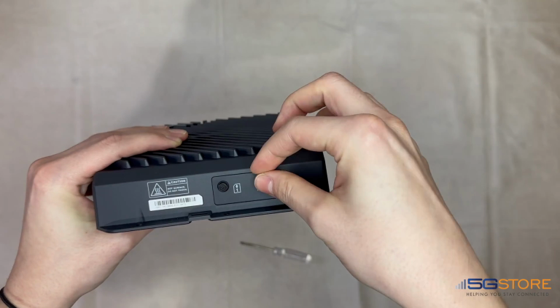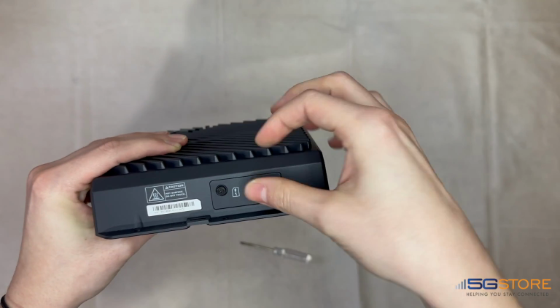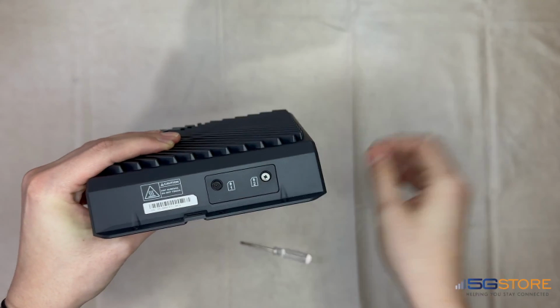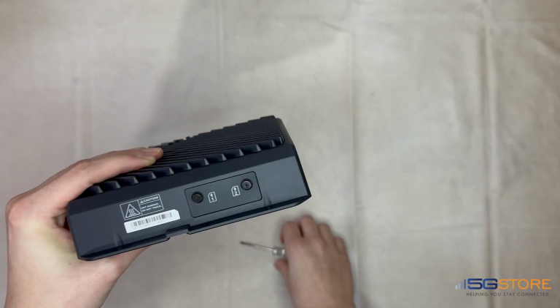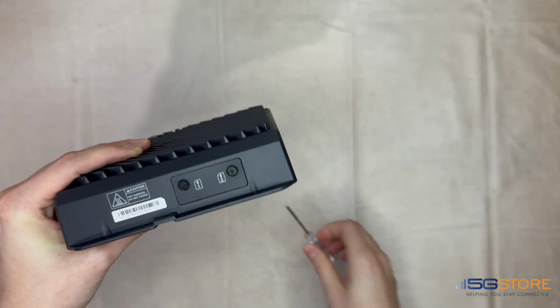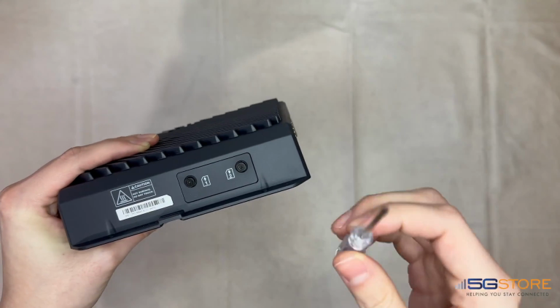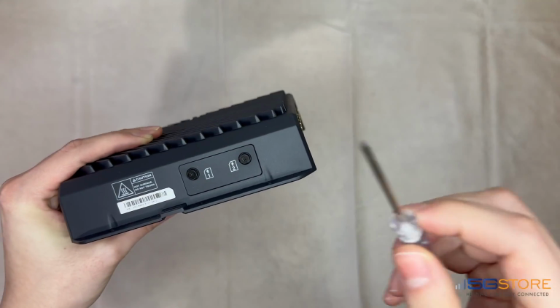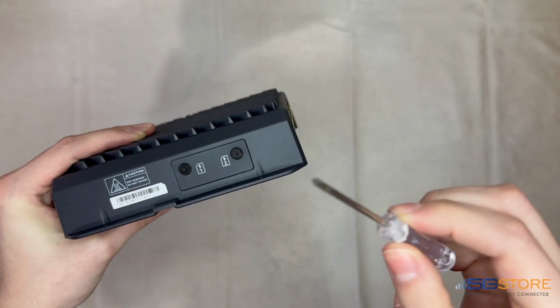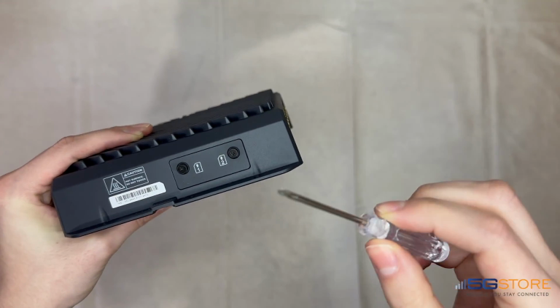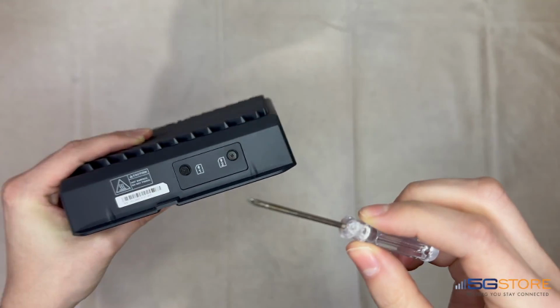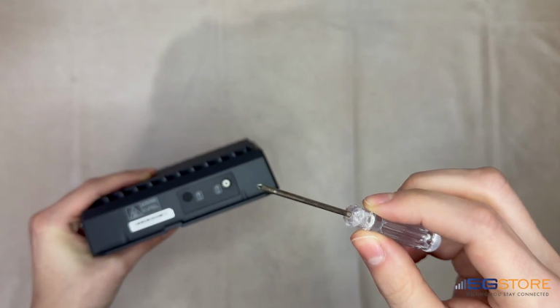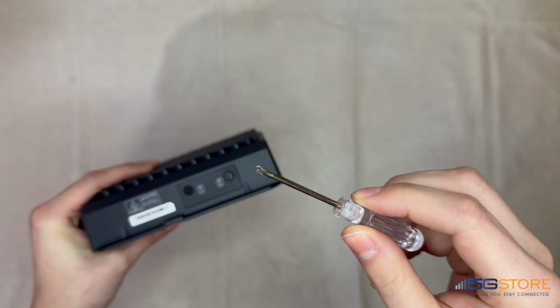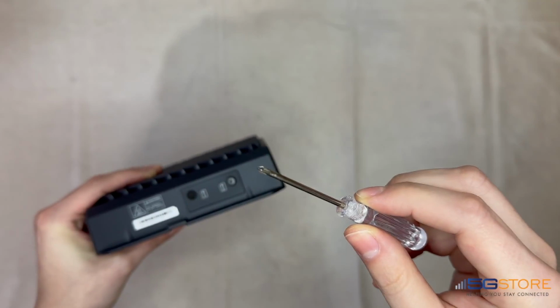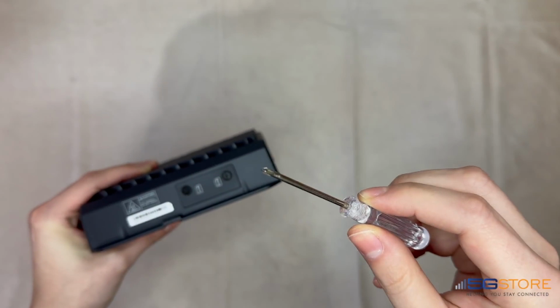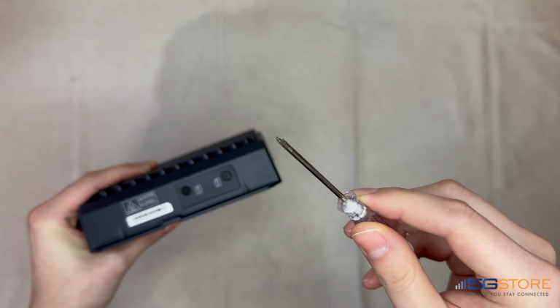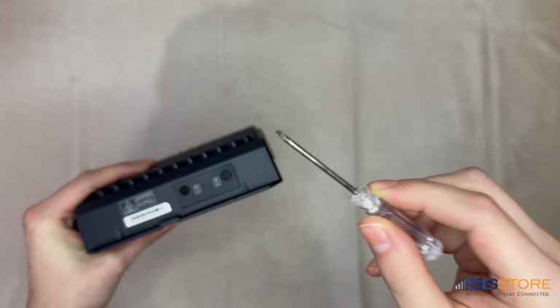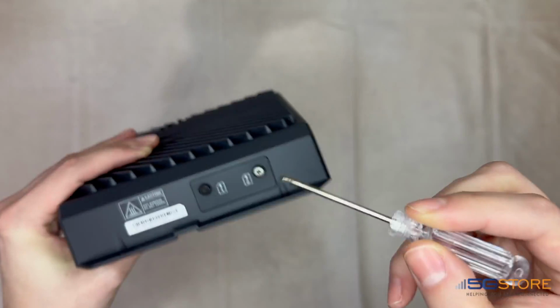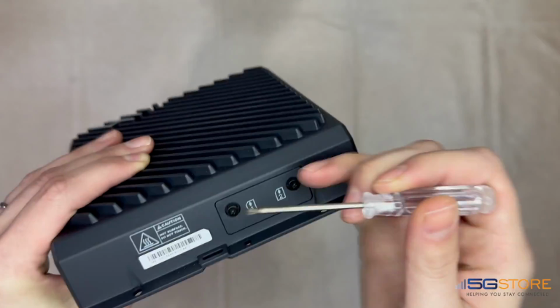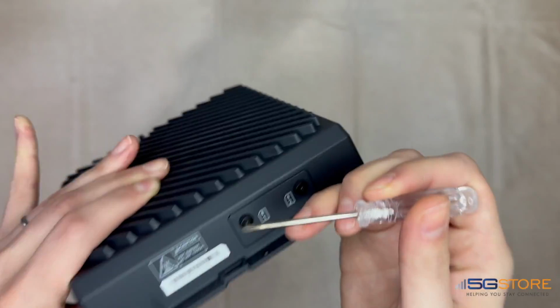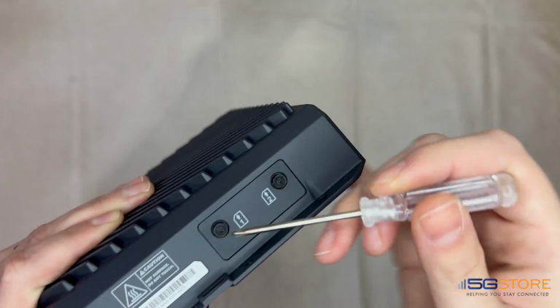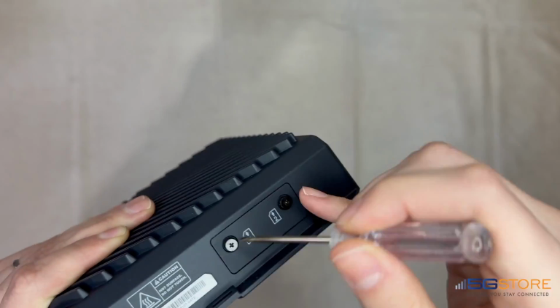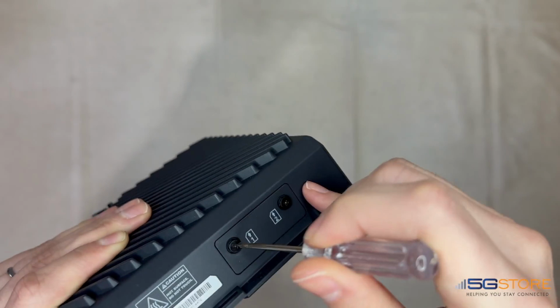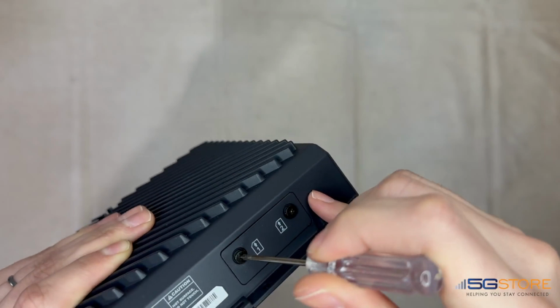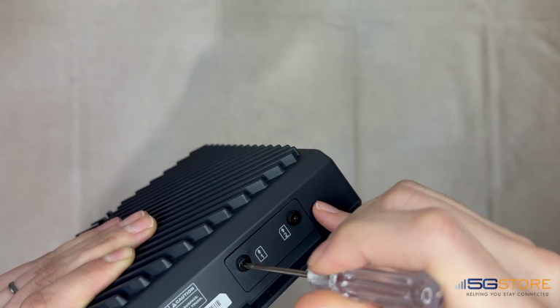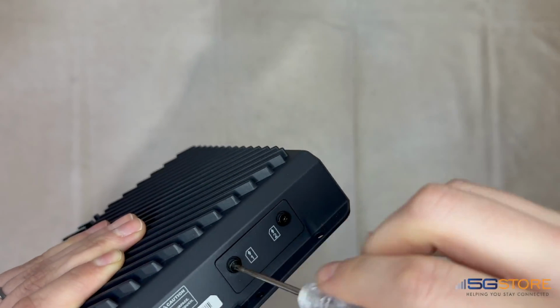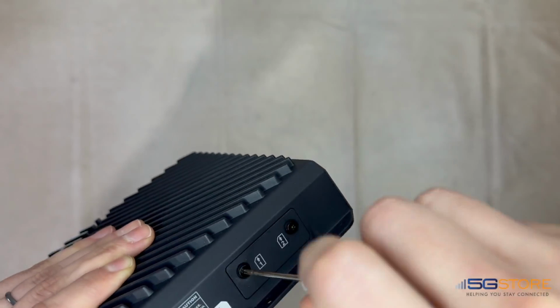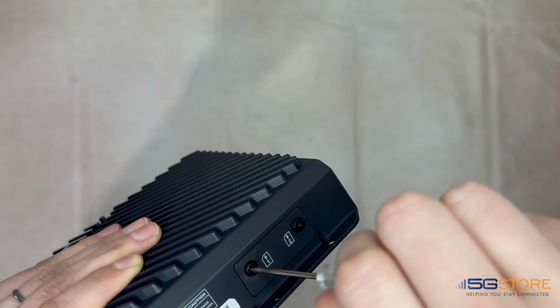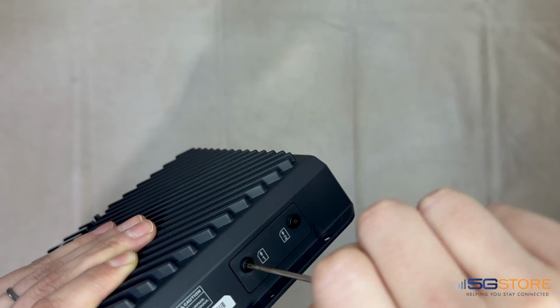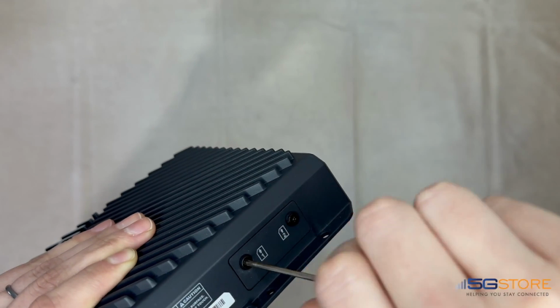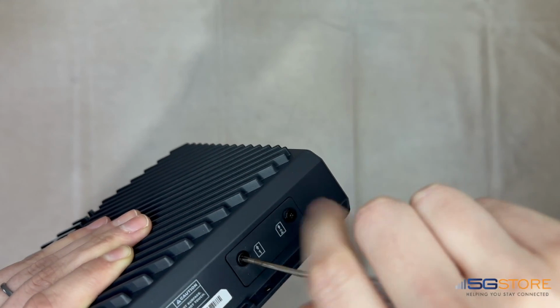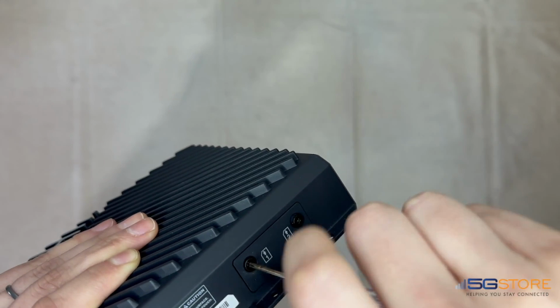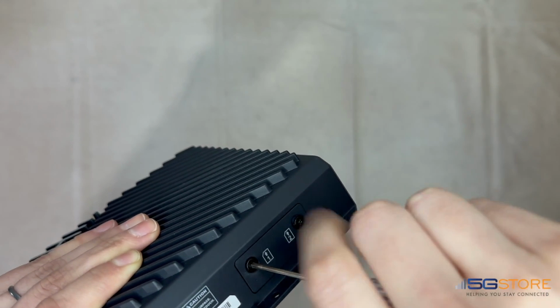We also need to reattach the SIM slot cover, or we will receive an error upon boot up and the modem will fail to power up.